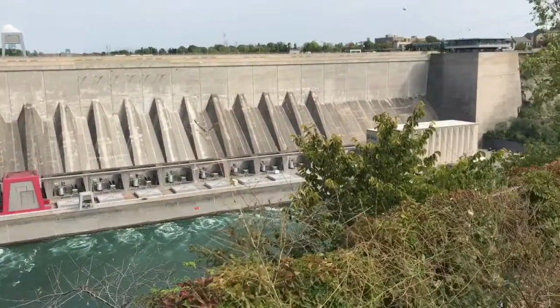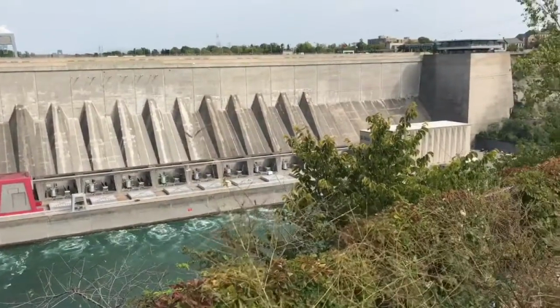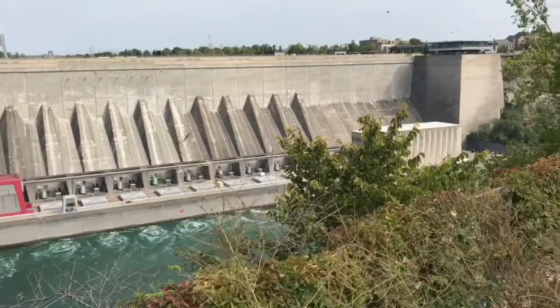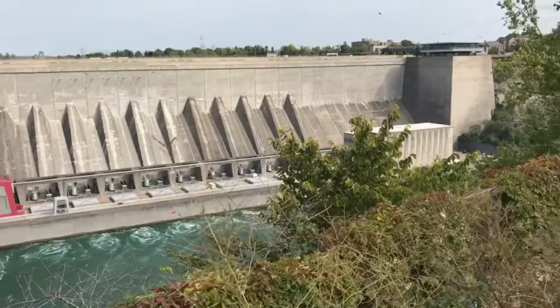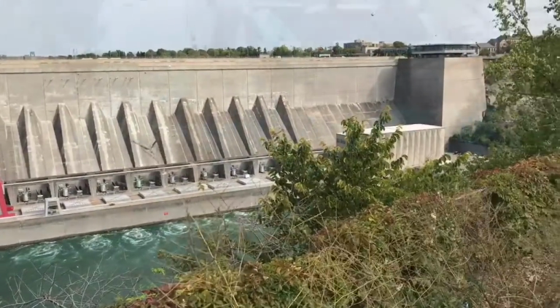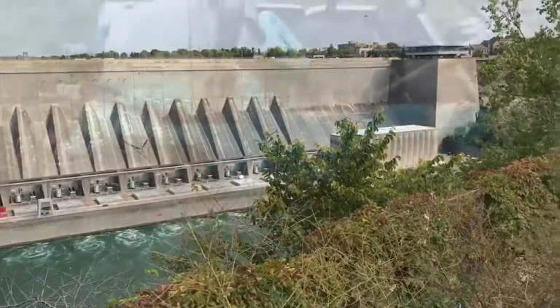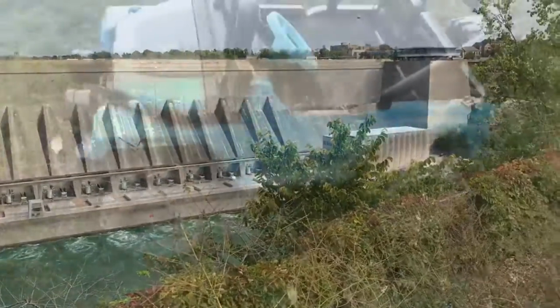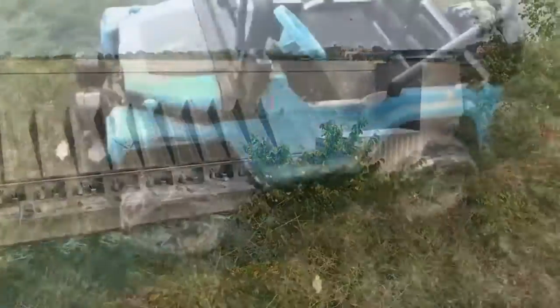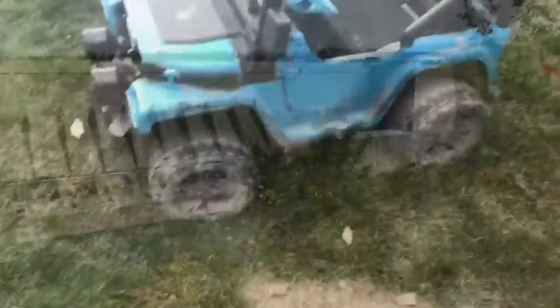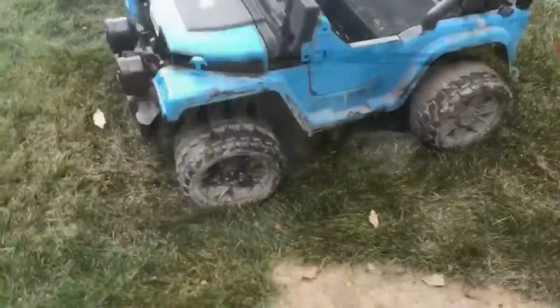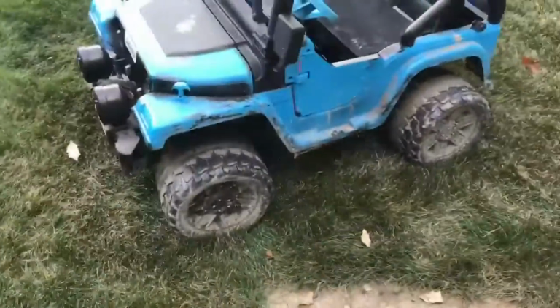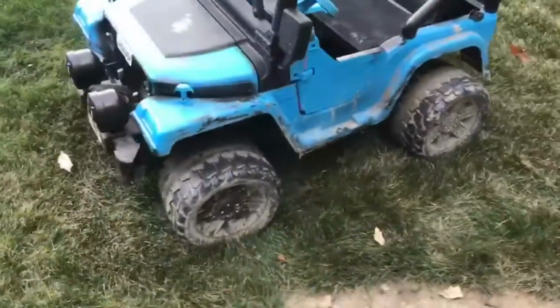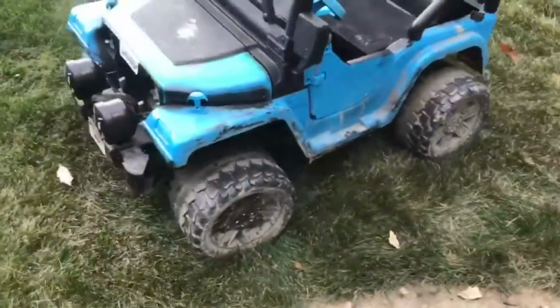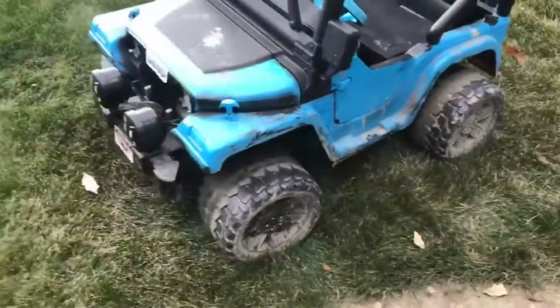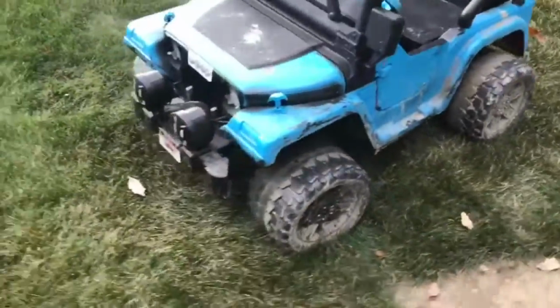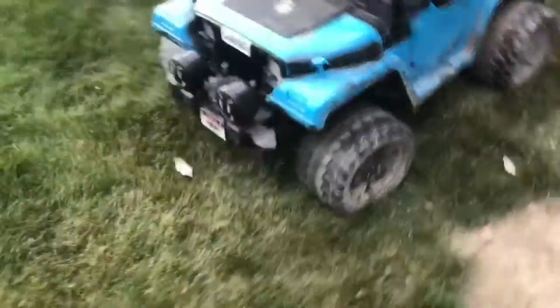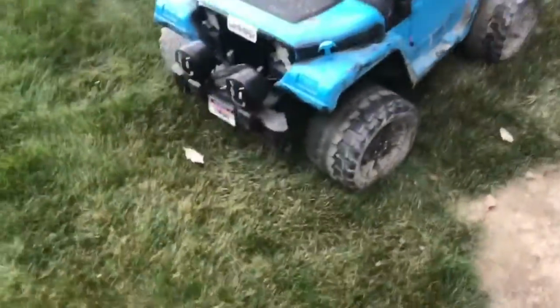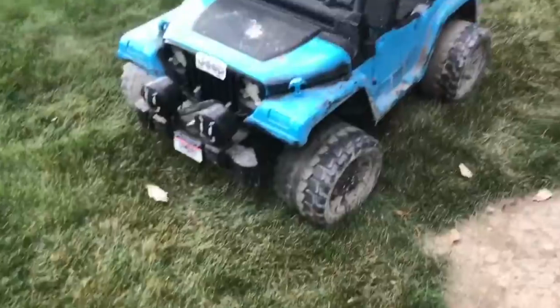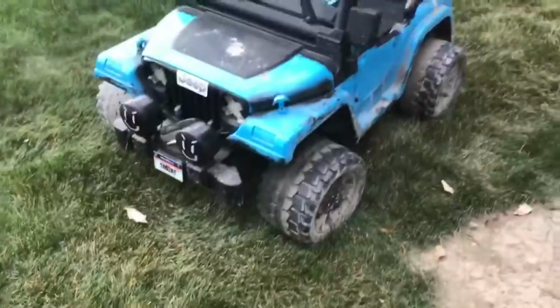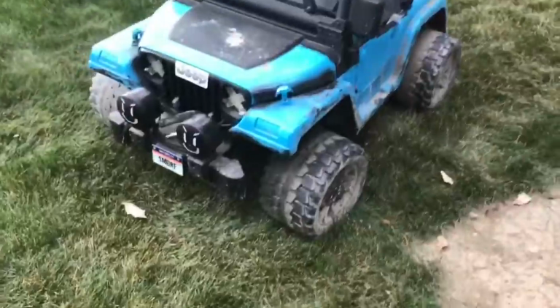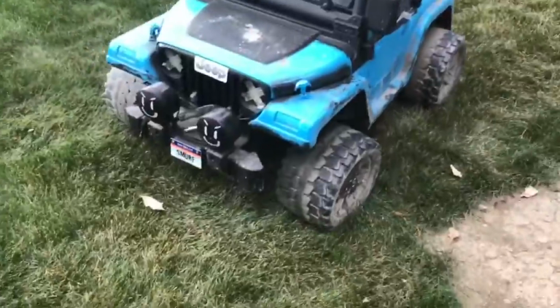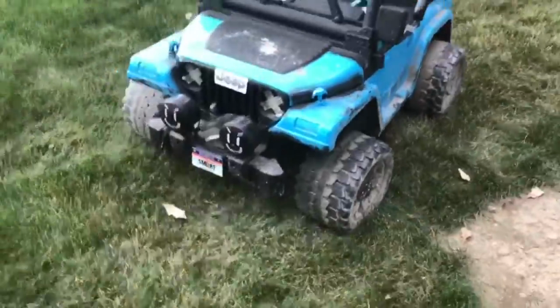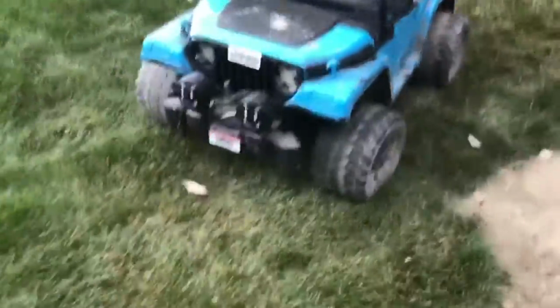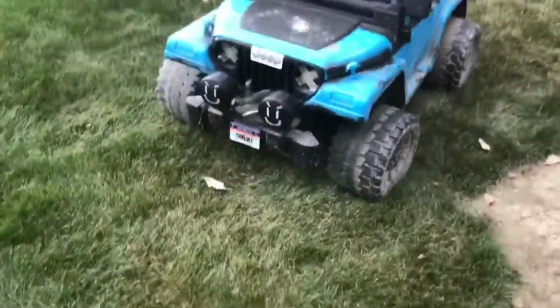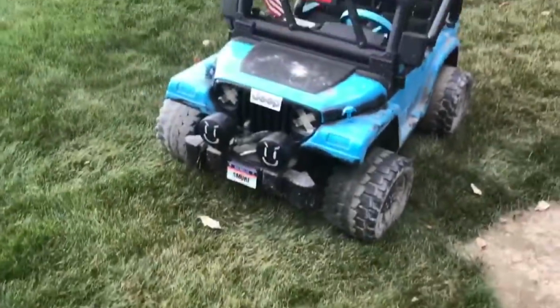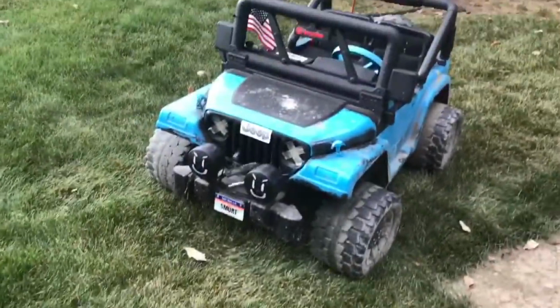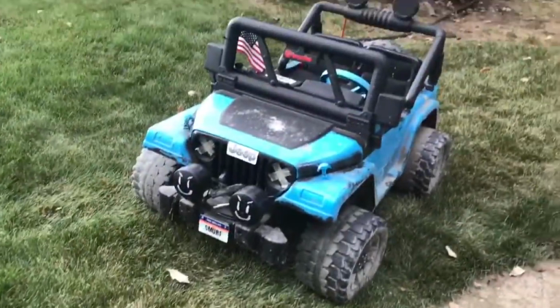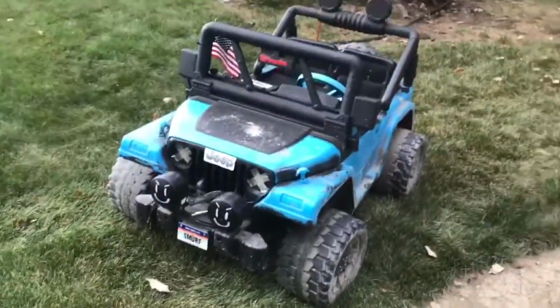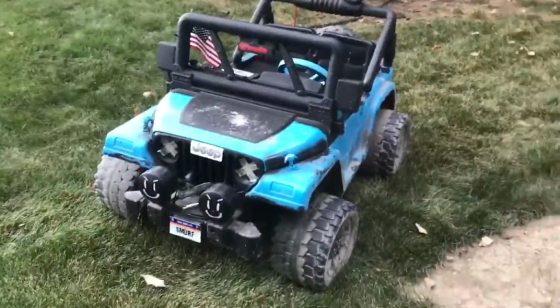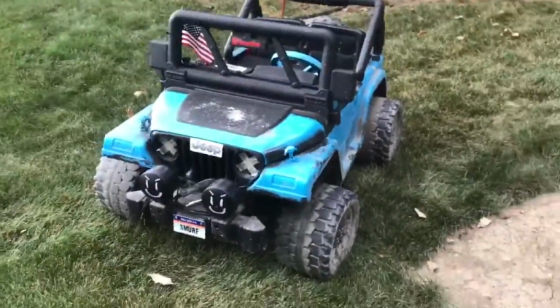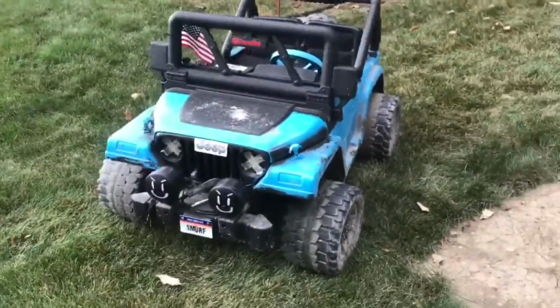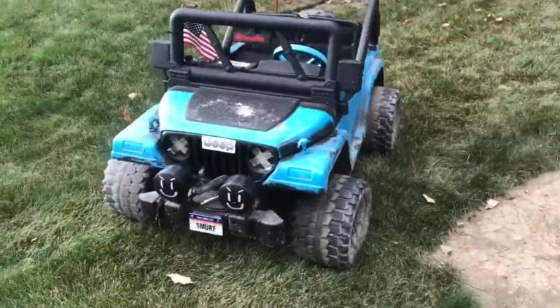What's up guys, Texas Lashkid here. Today's video, I got the Jeep out again.